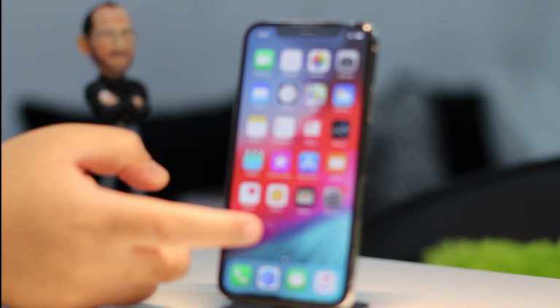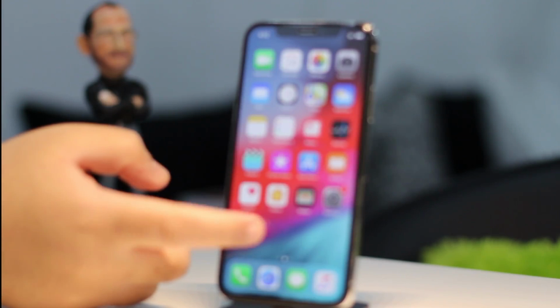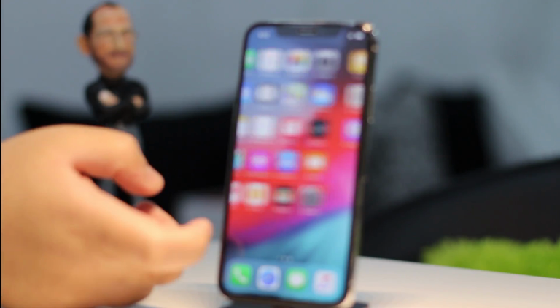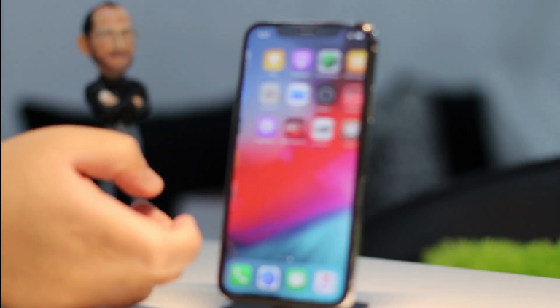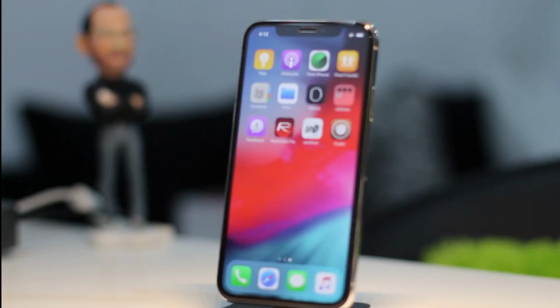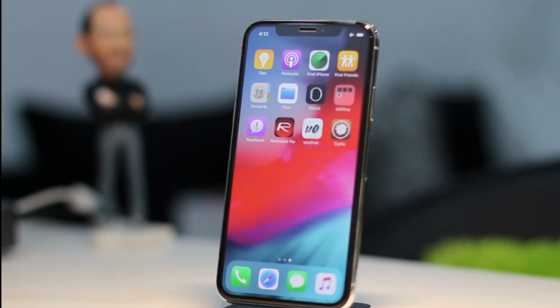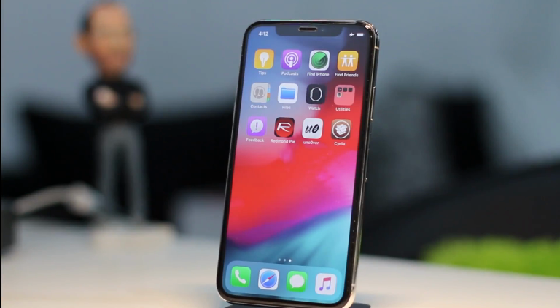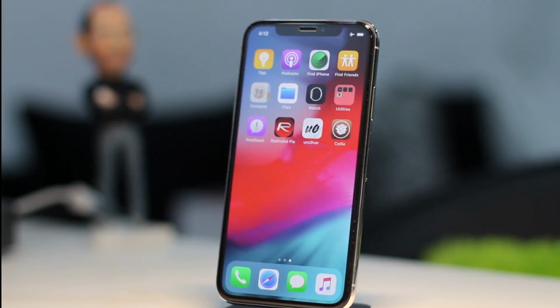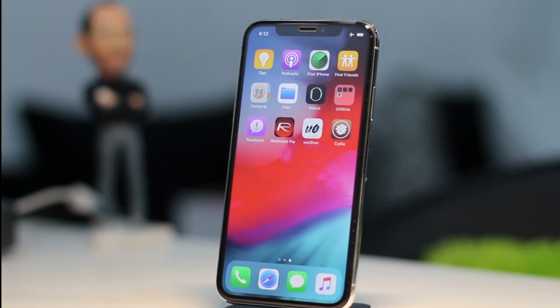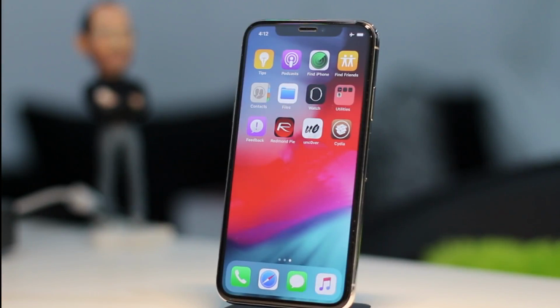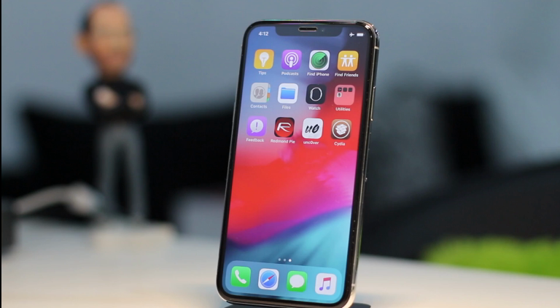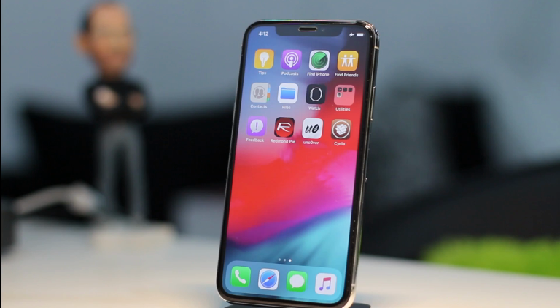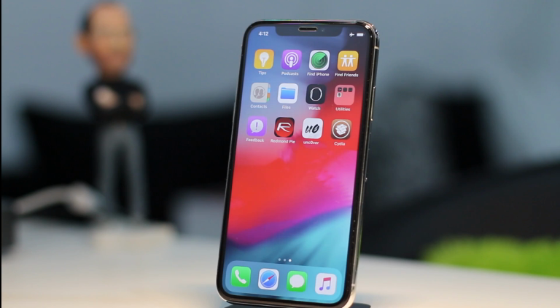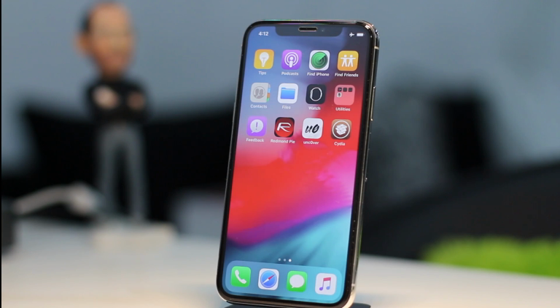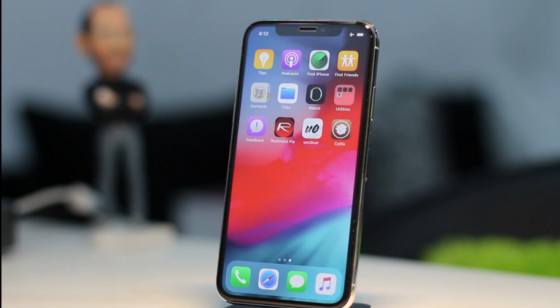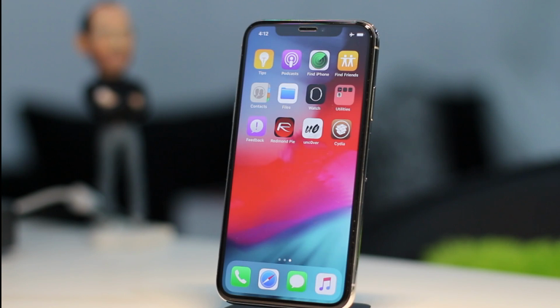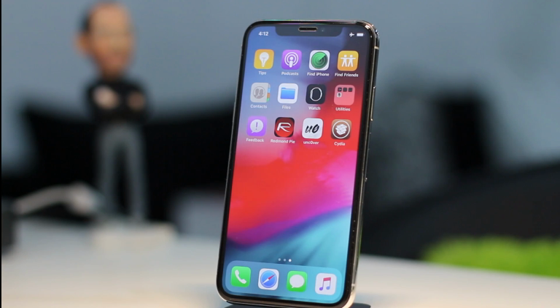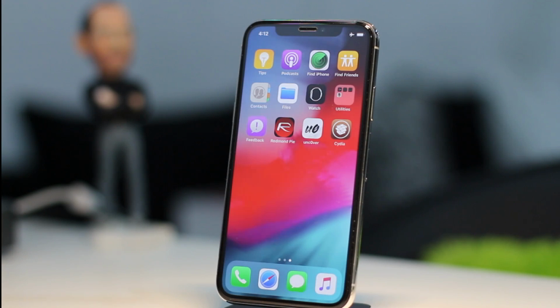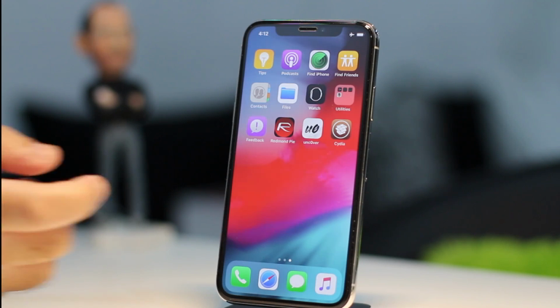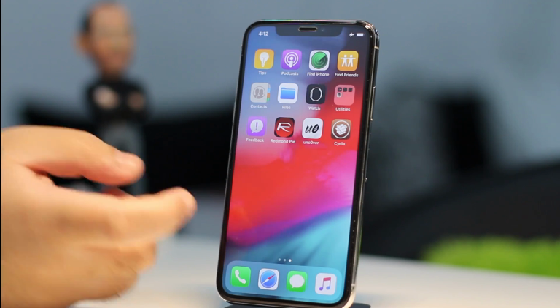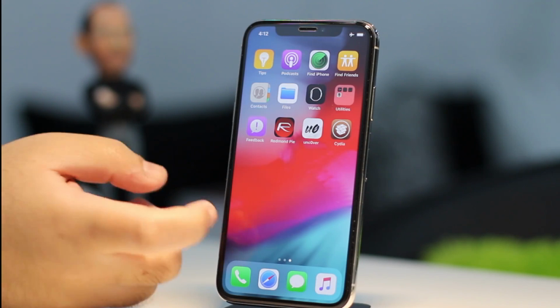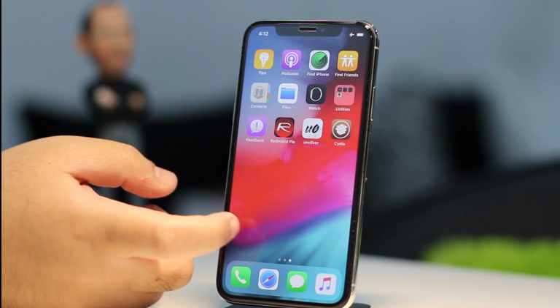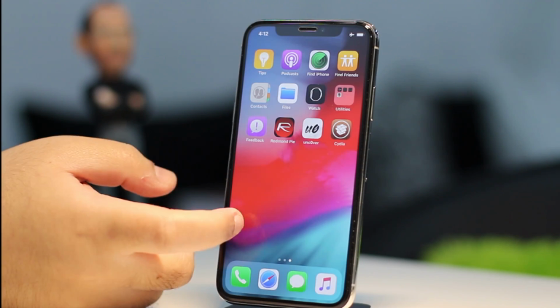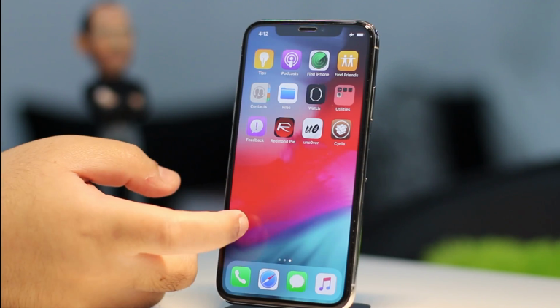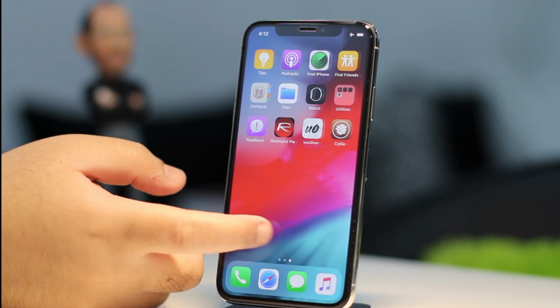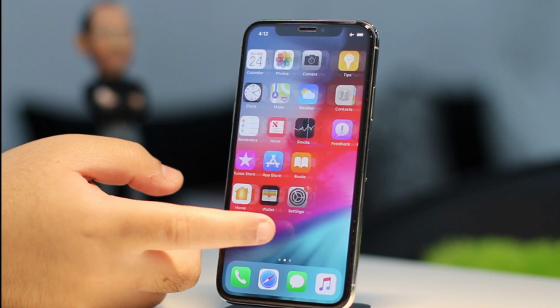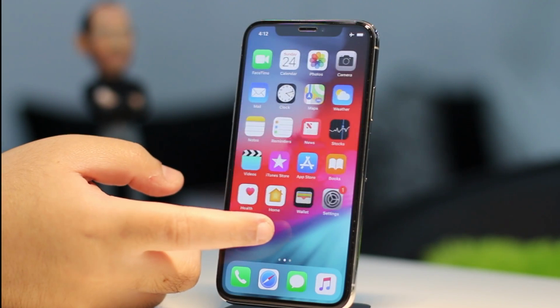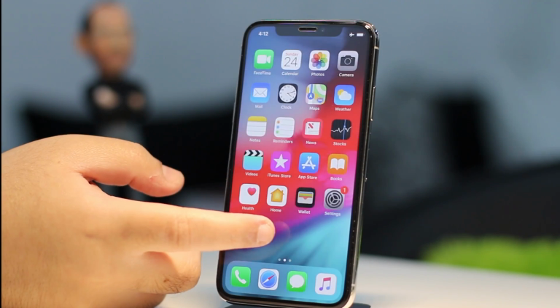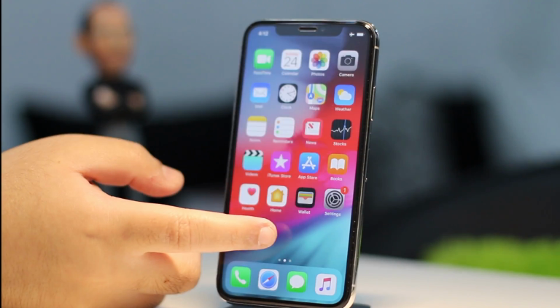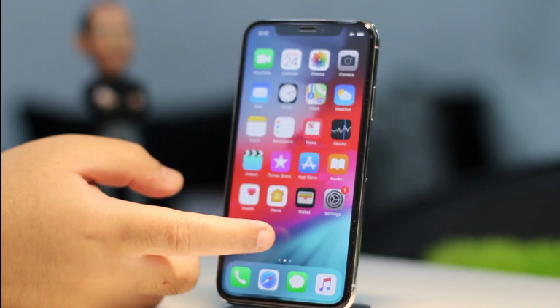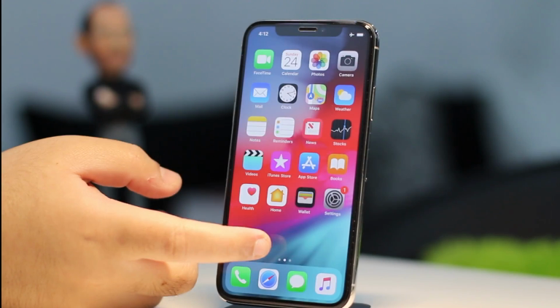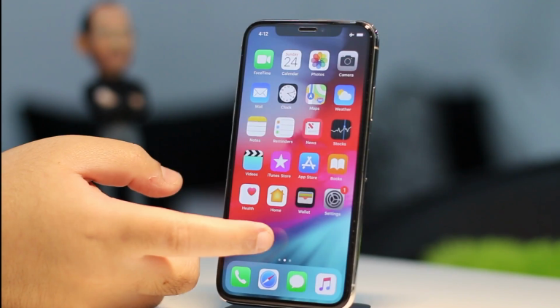Once you see Cydia on the home screen, launch the app and wait for it to refresh.